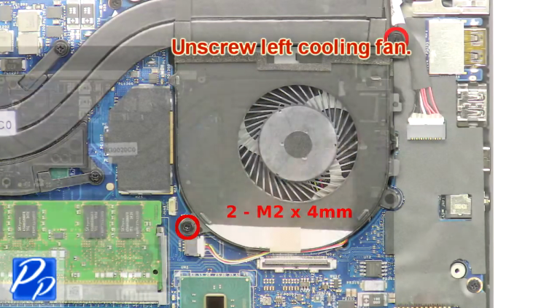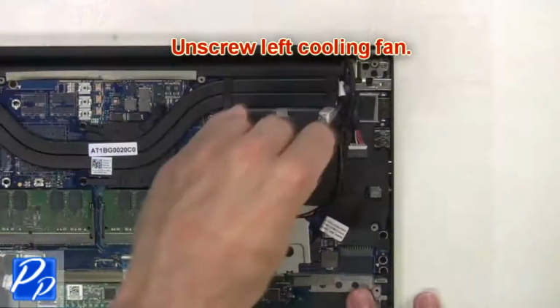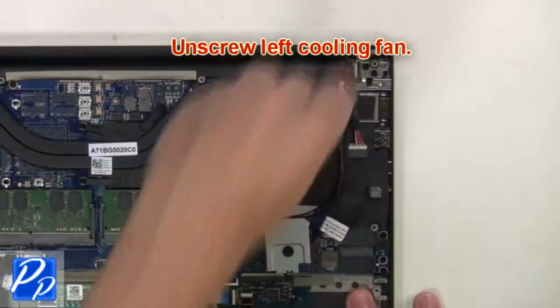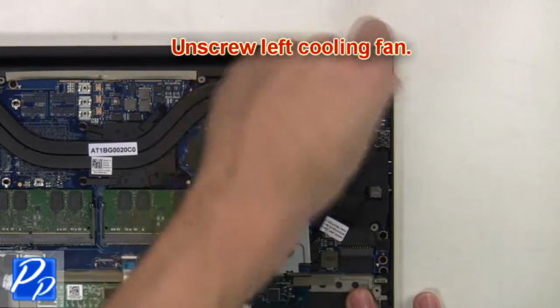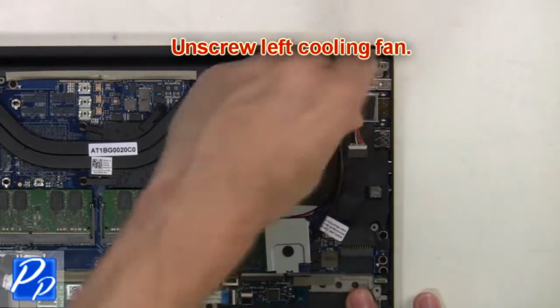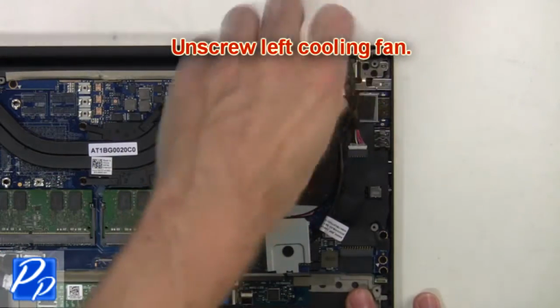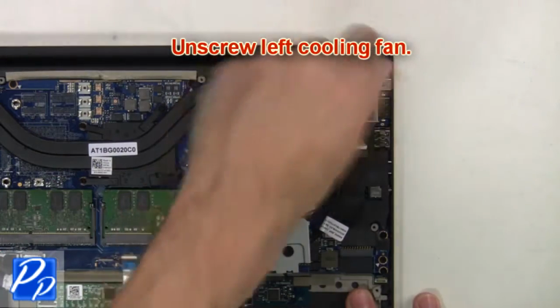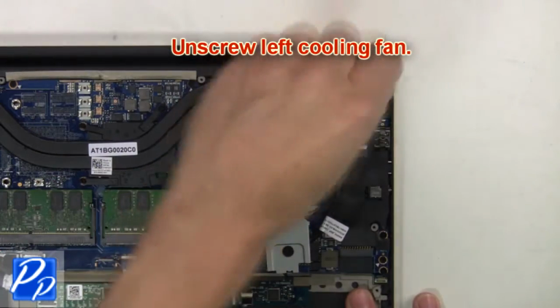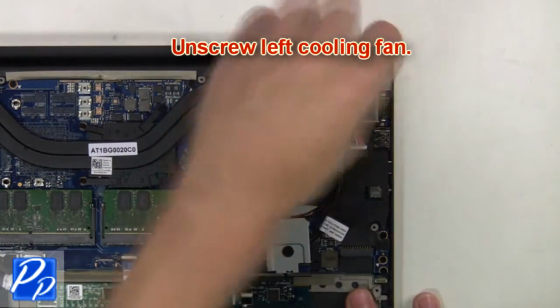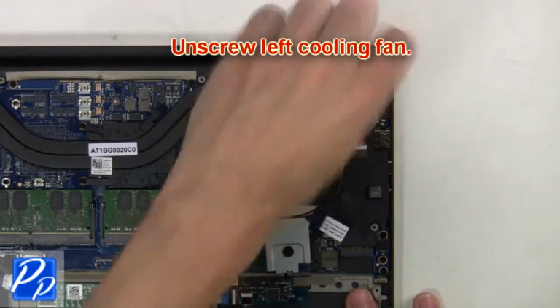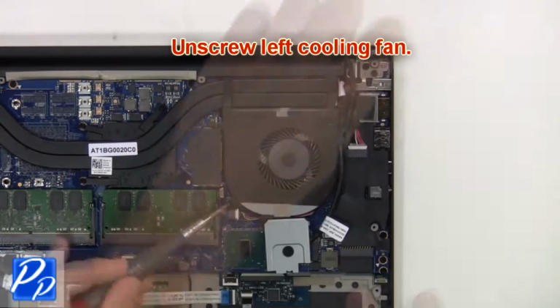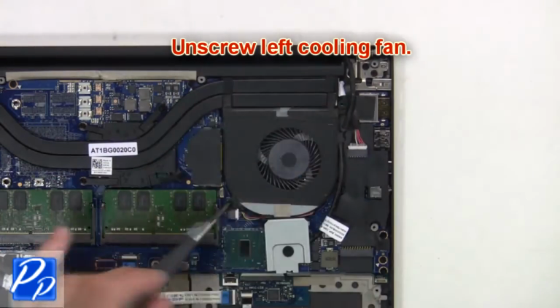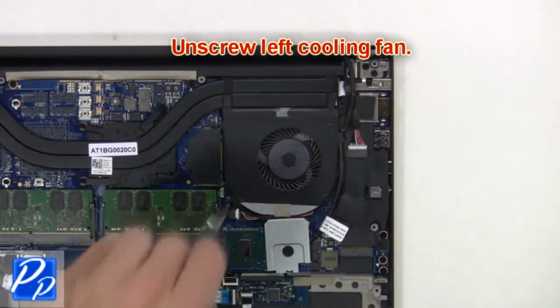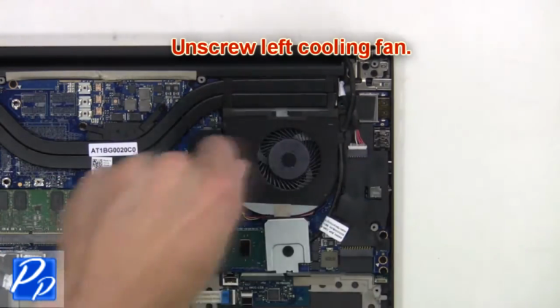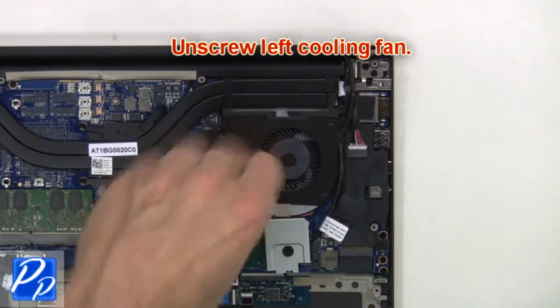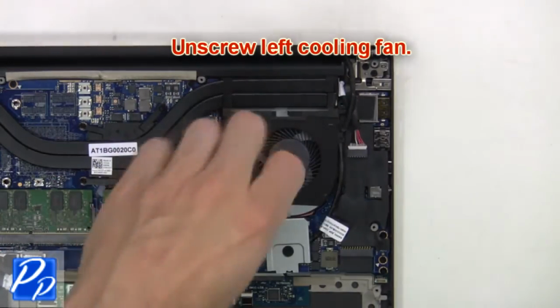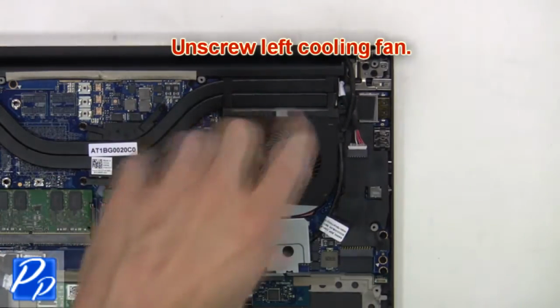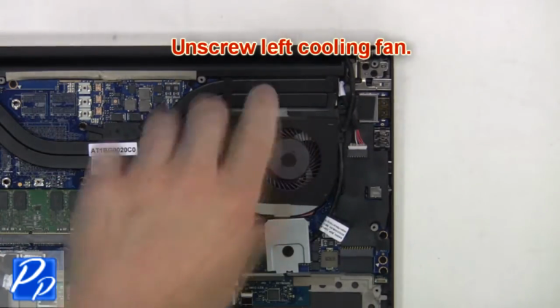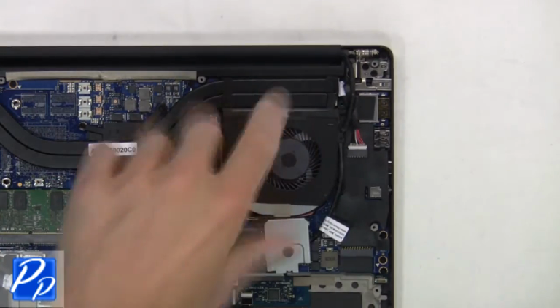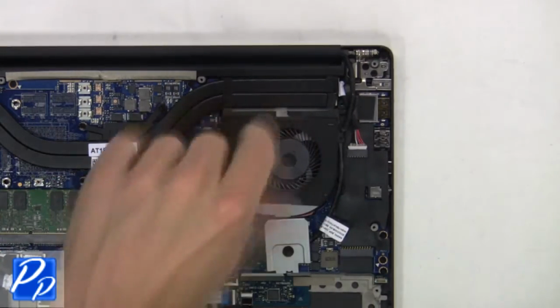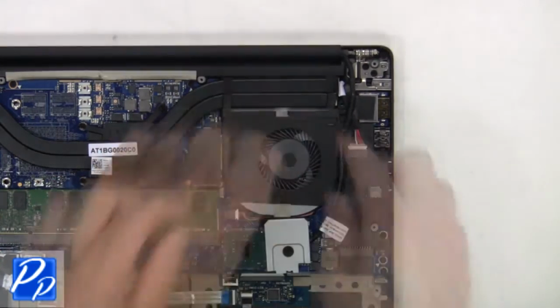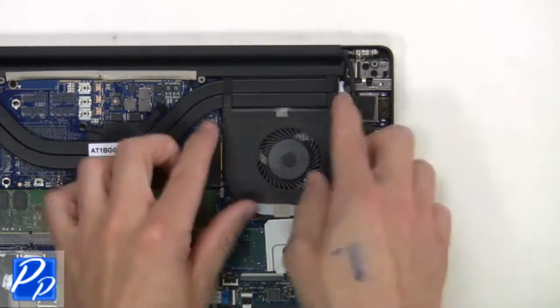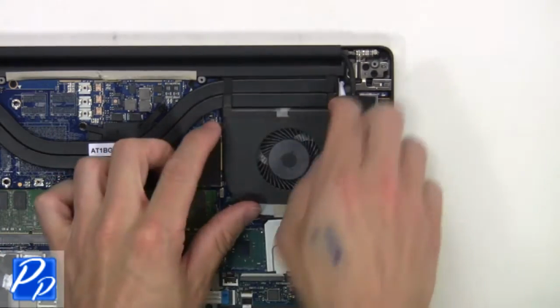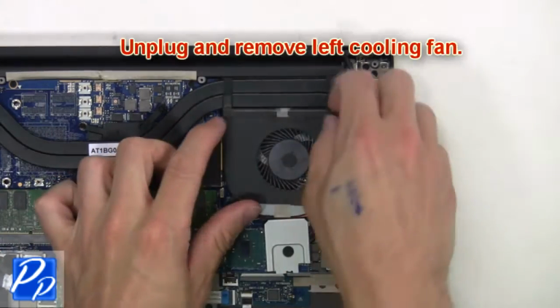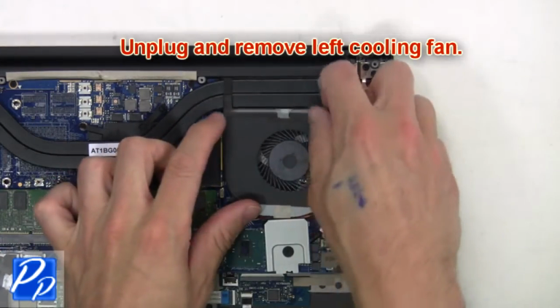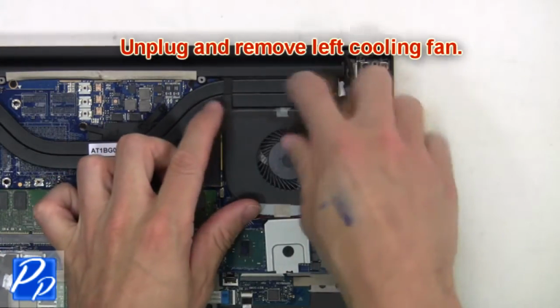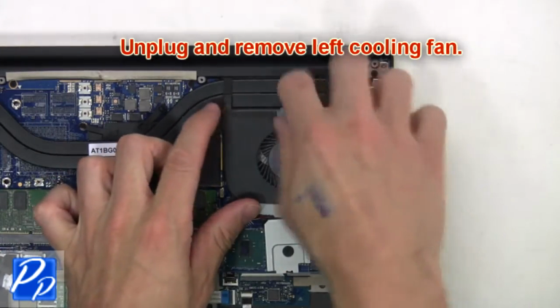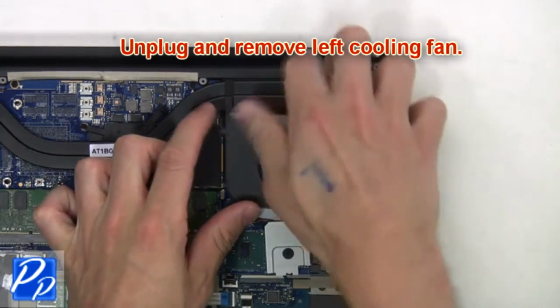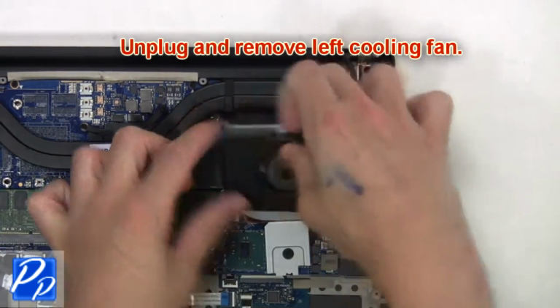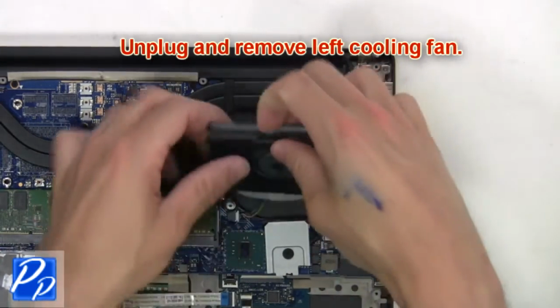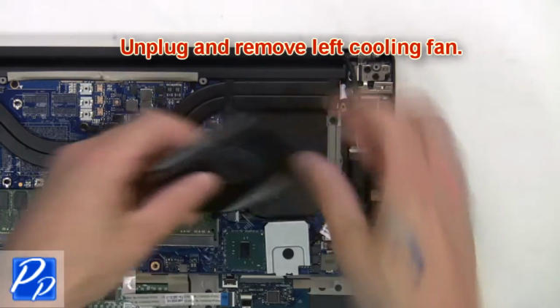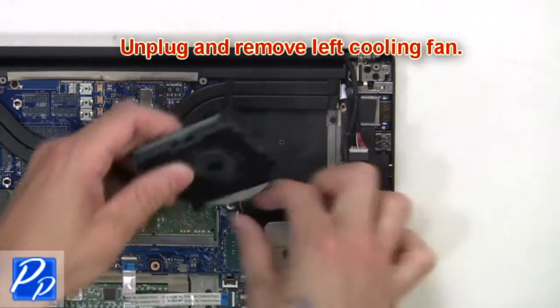Next, unscrew the left cooling fan, then unplug and remove the left cooling fan.